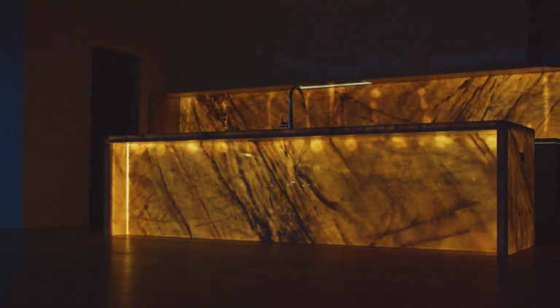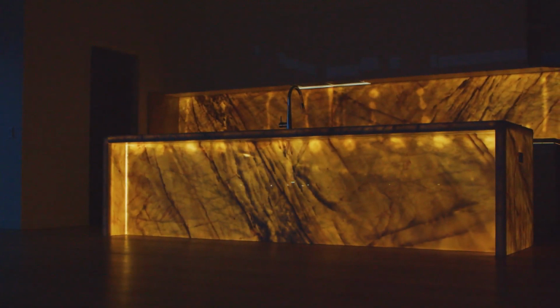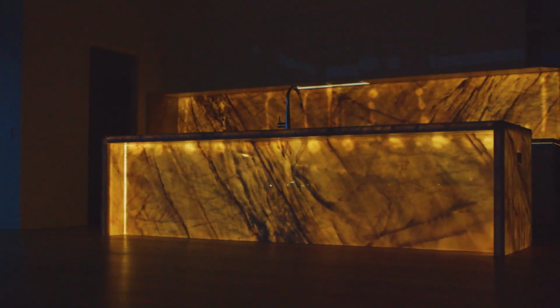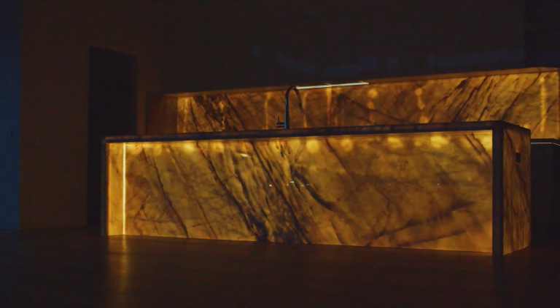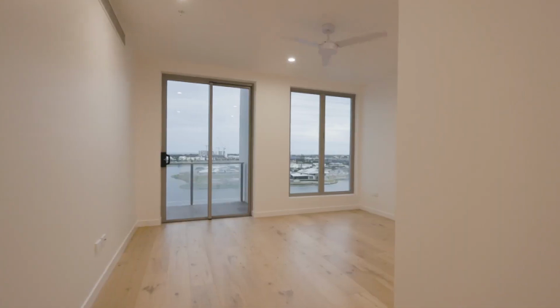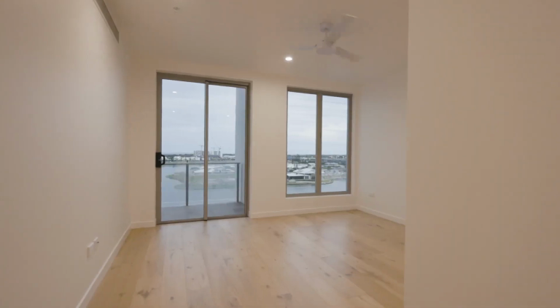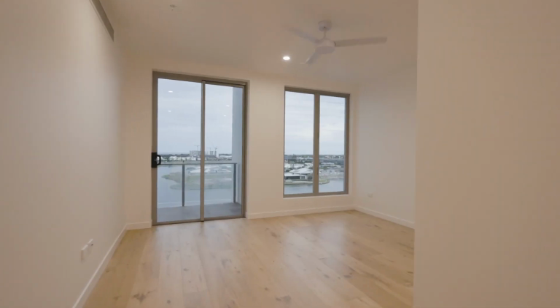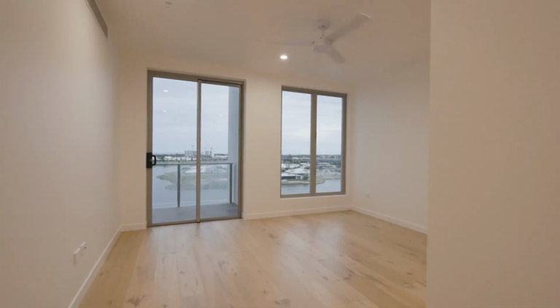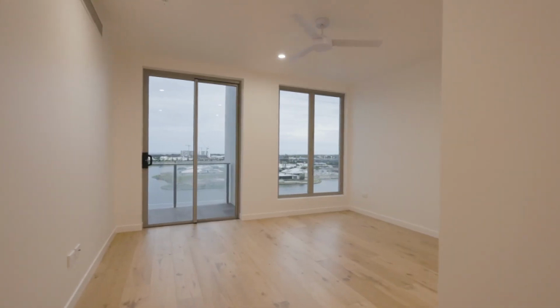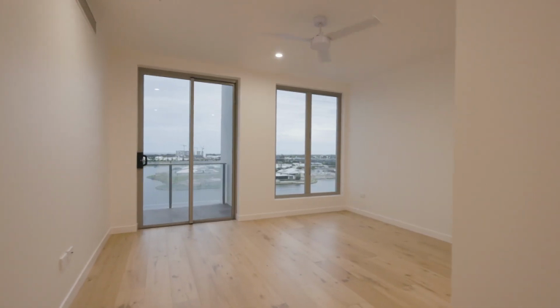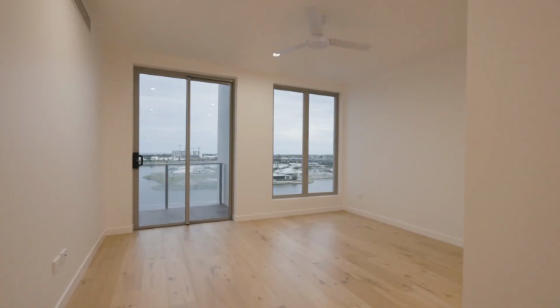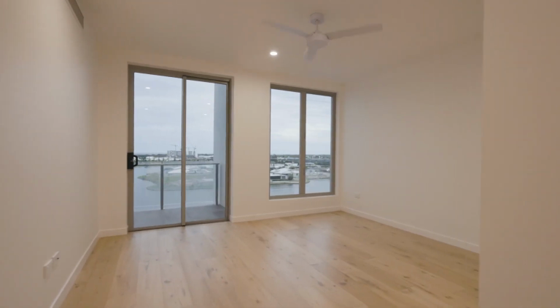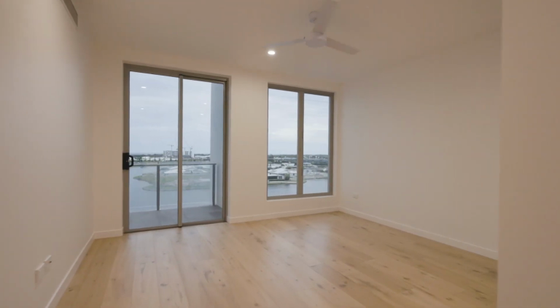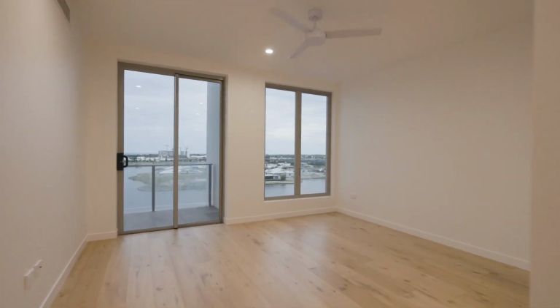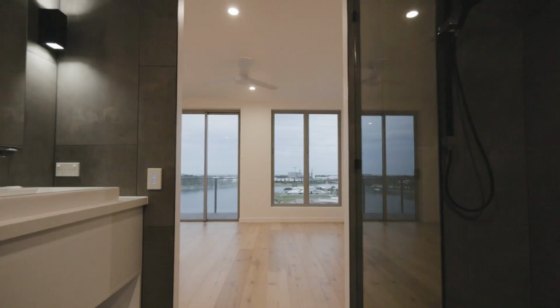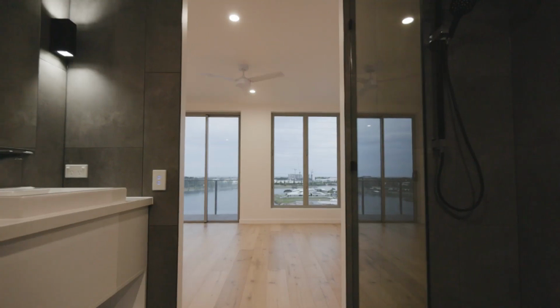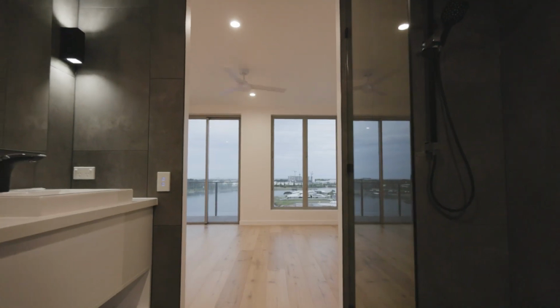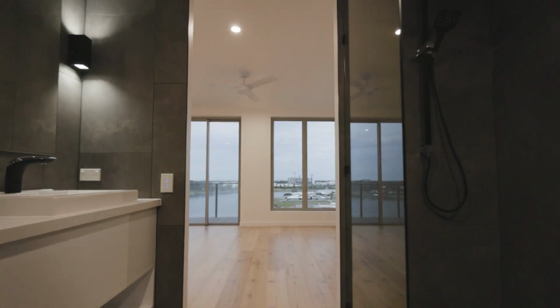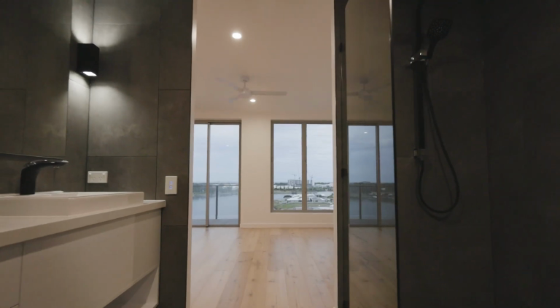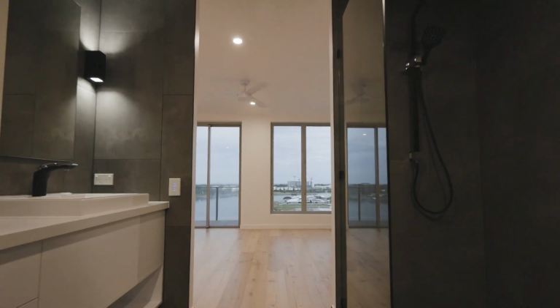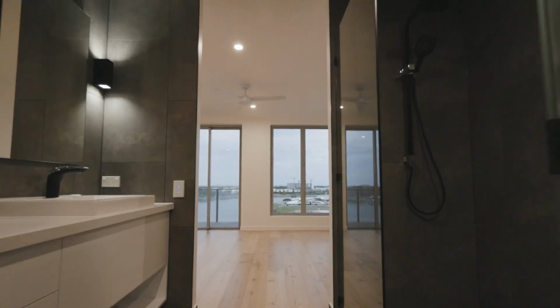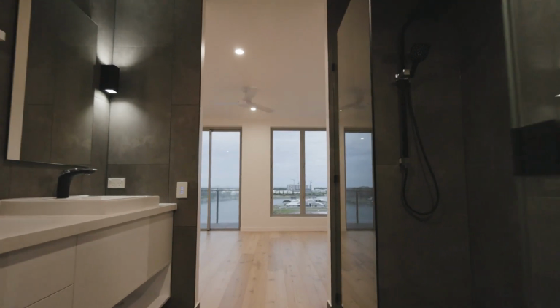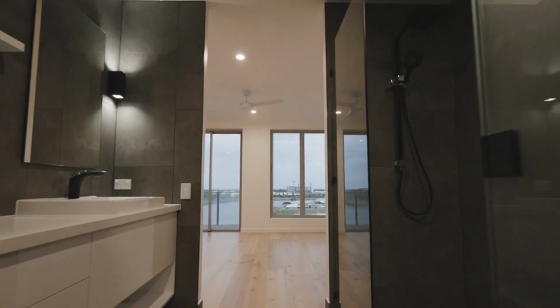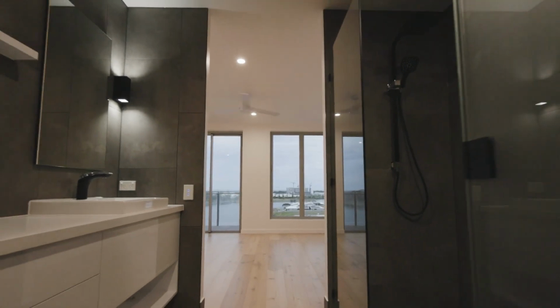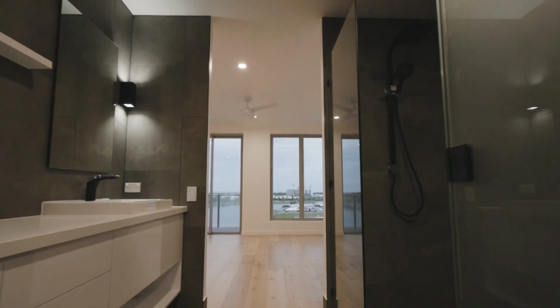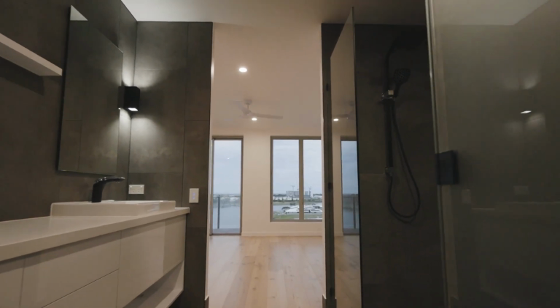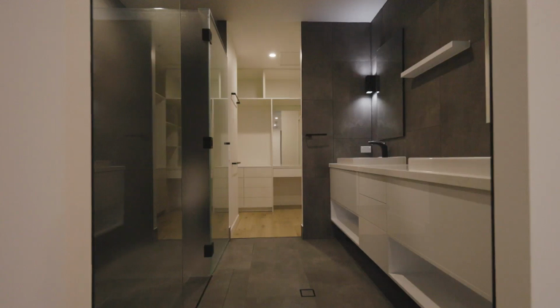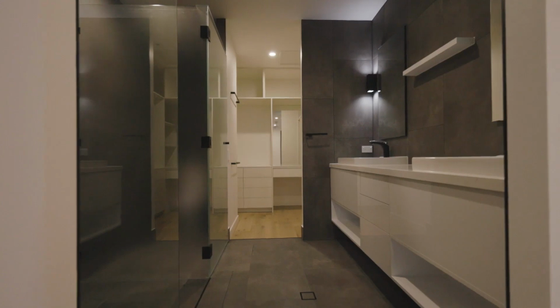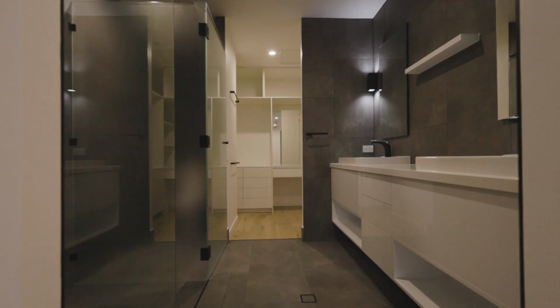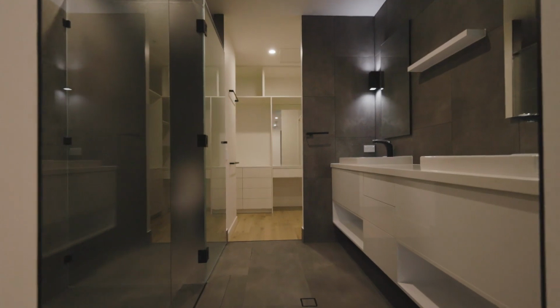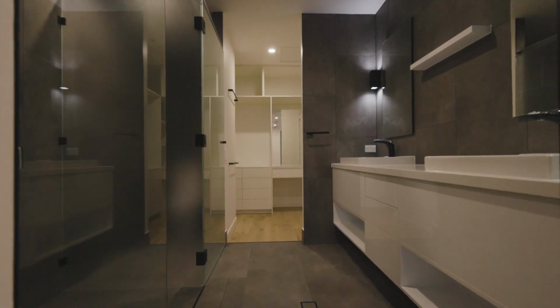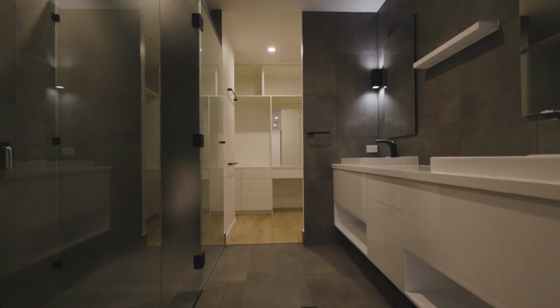The master bedroom captures its own private water views whilst running seamlessly into the classy ensuite and large walk-in wardrobe.